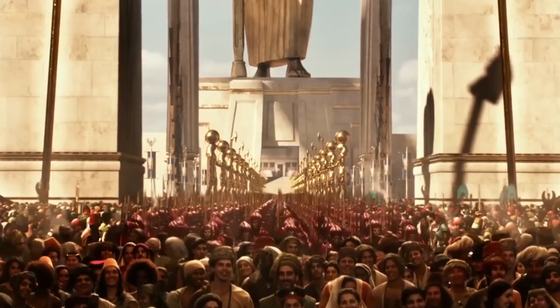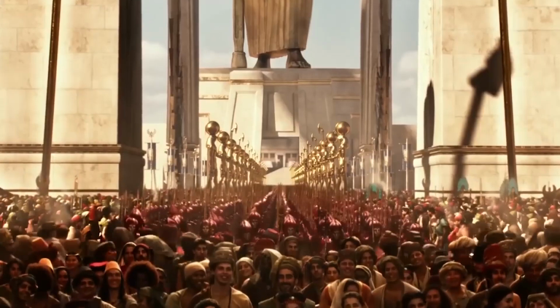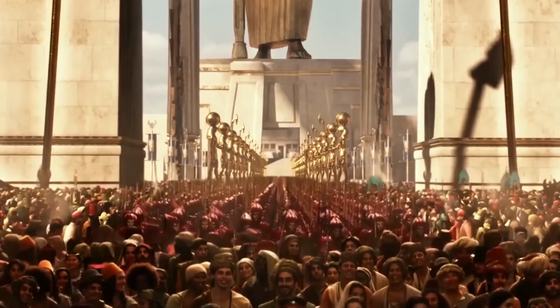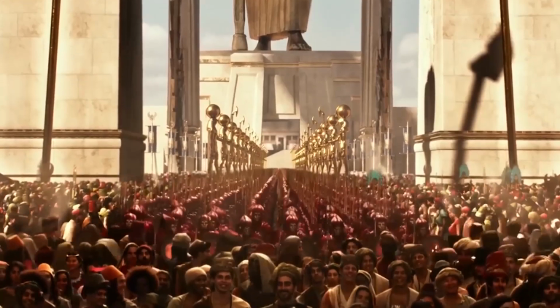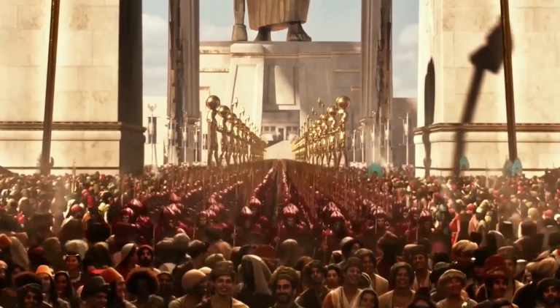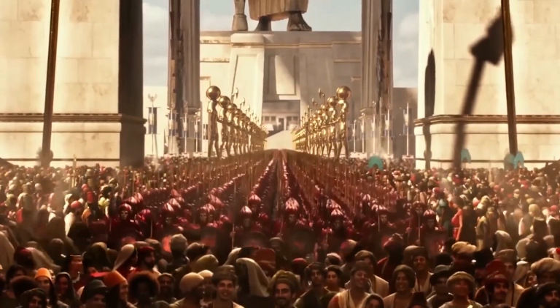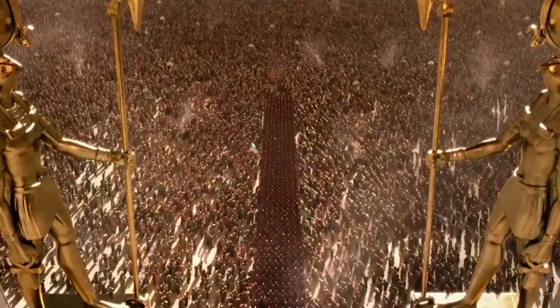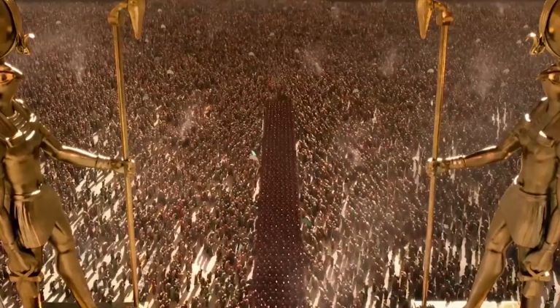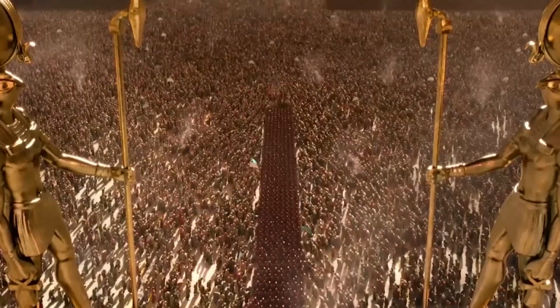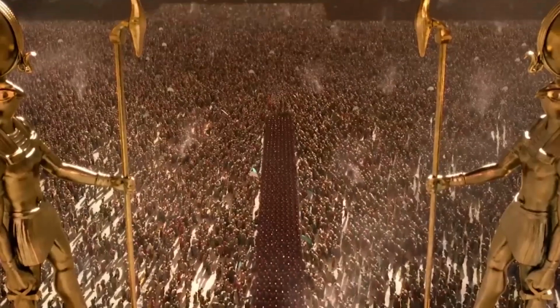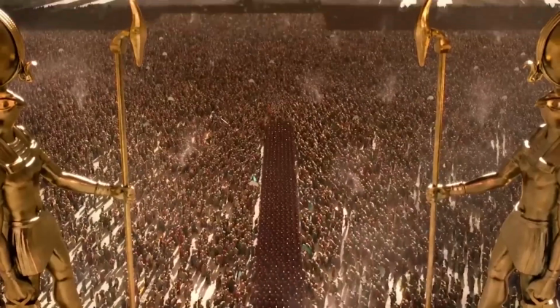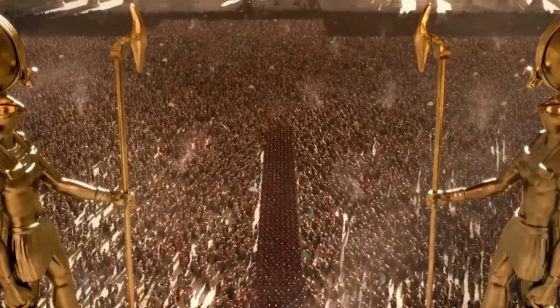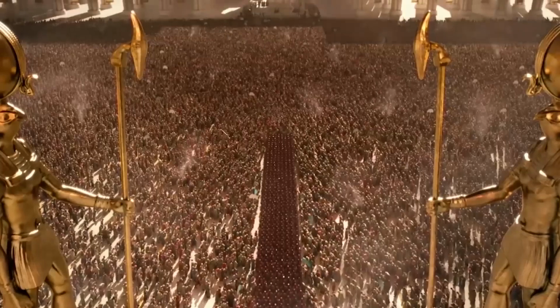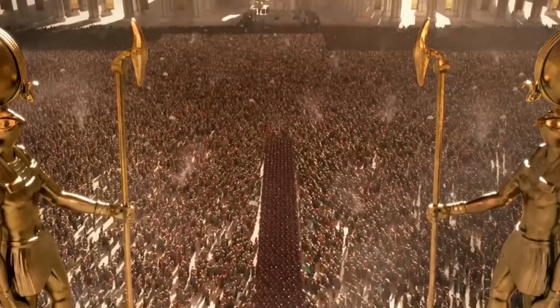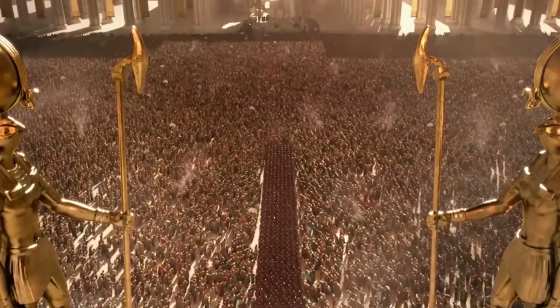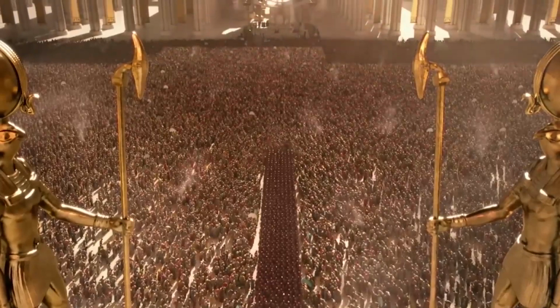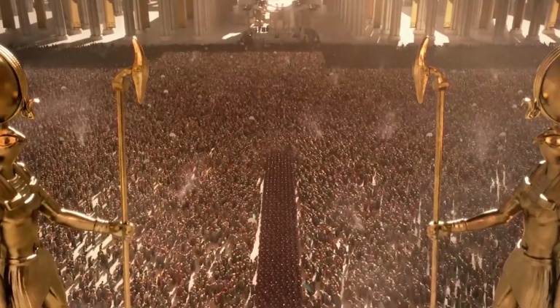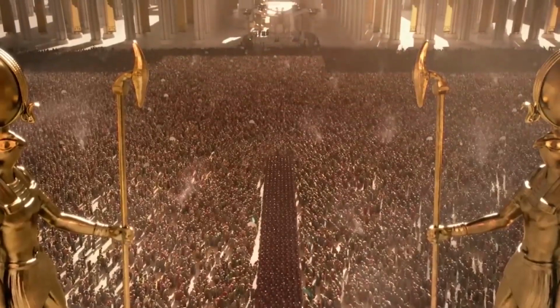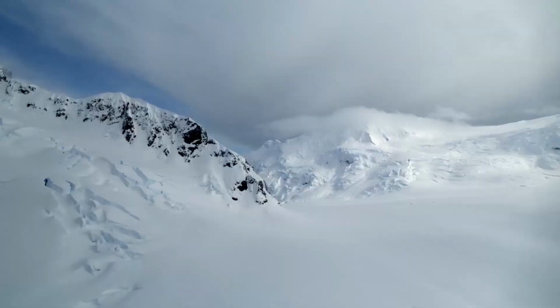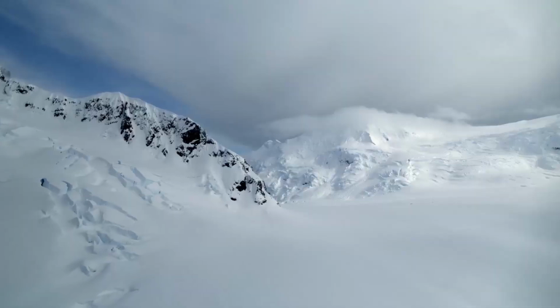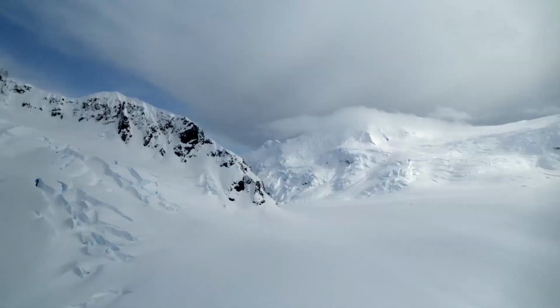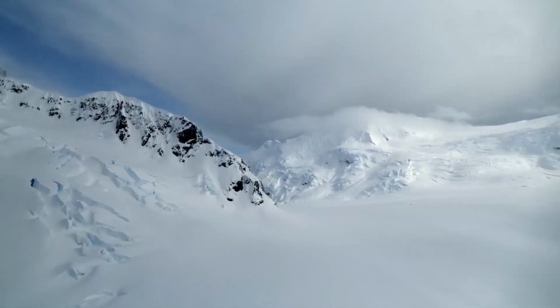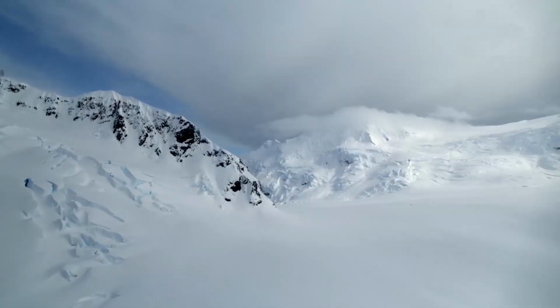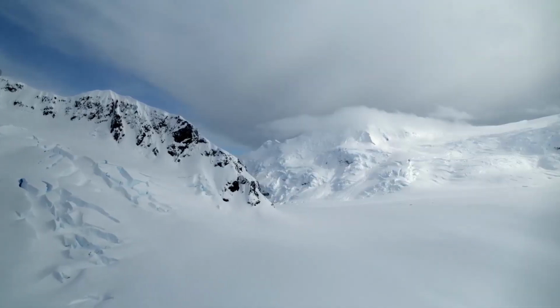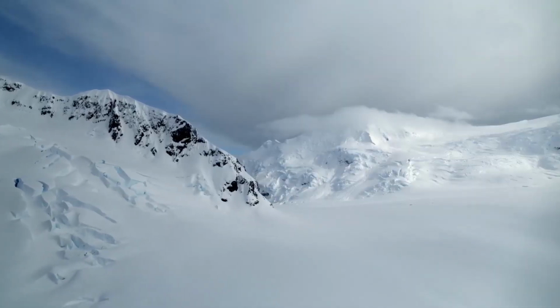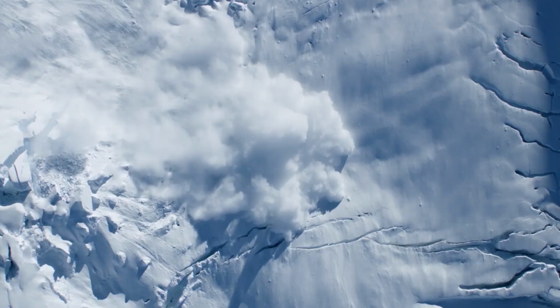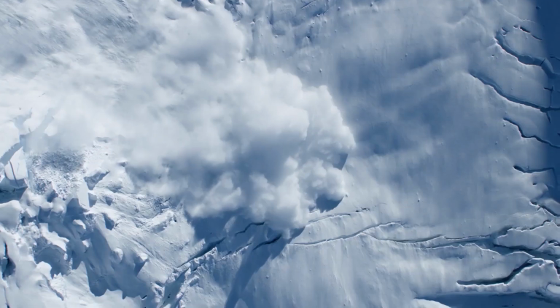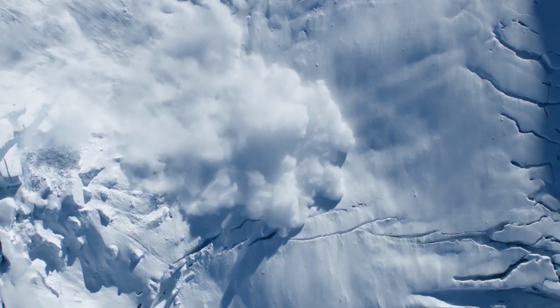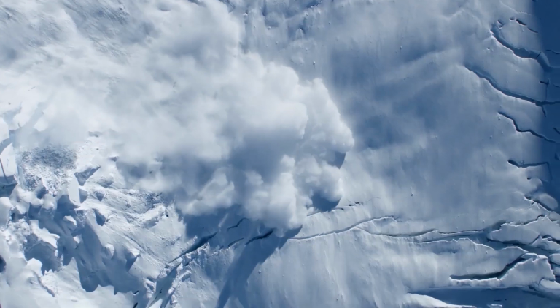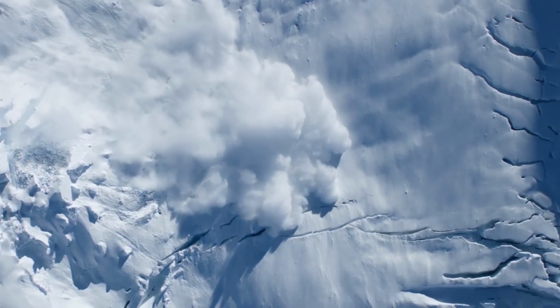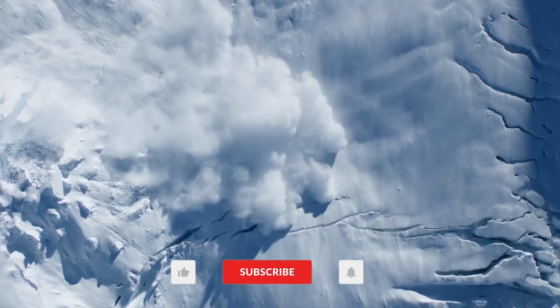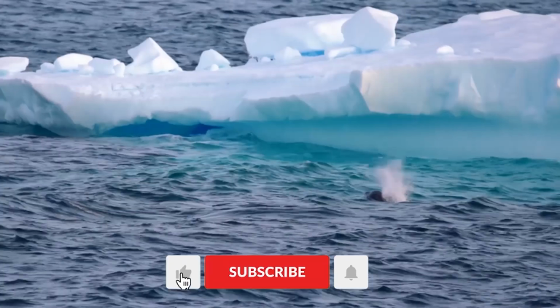Could there be undiscovered evidence of ancient human civilizations or even extraterrestrial activity in Antarctica?